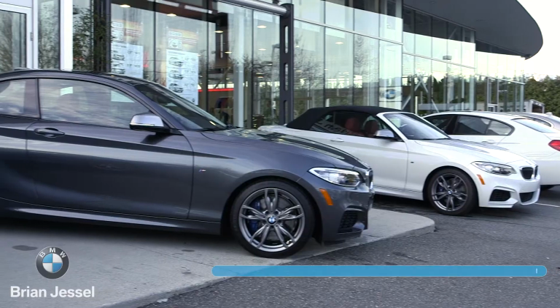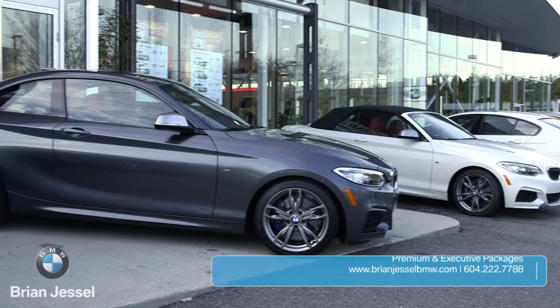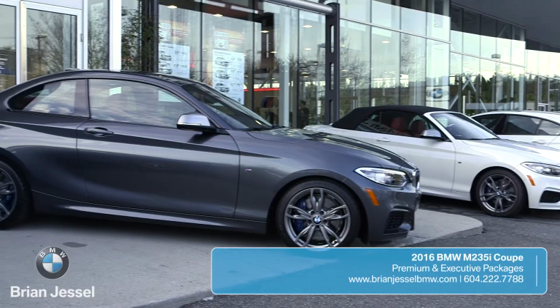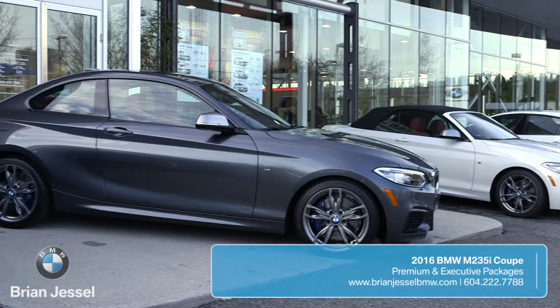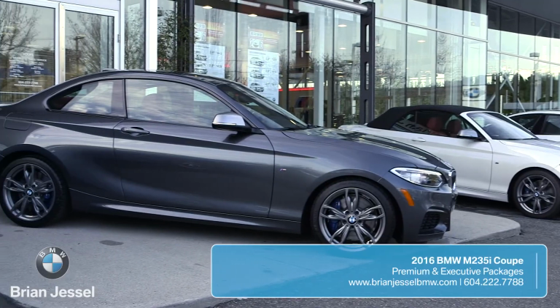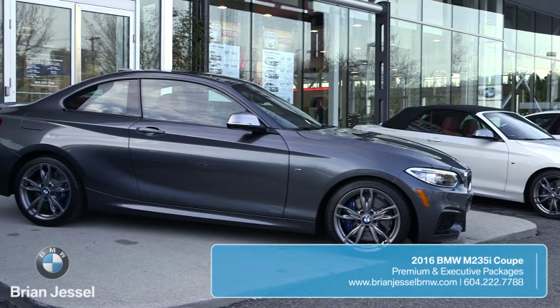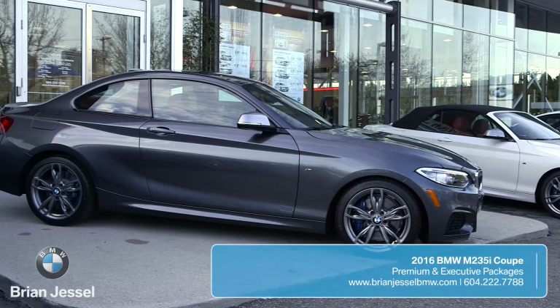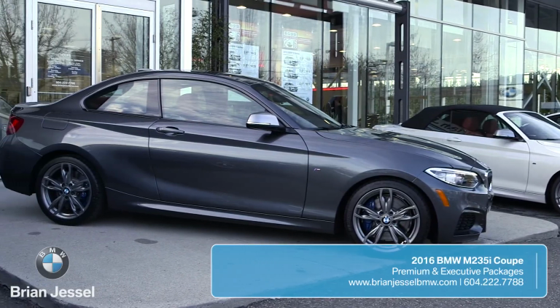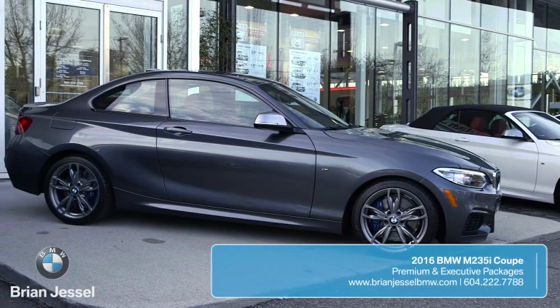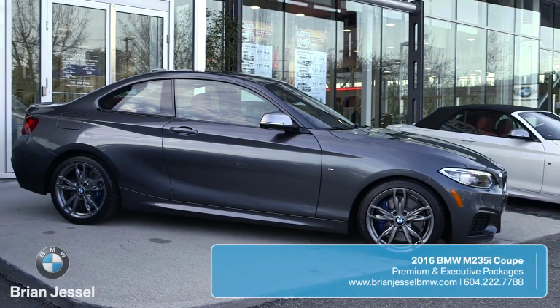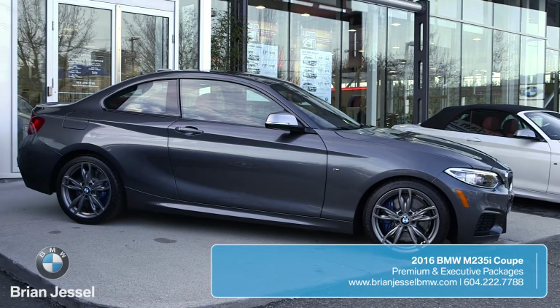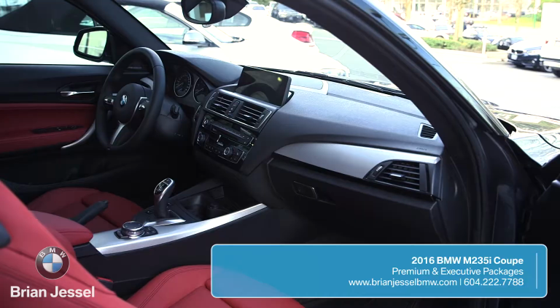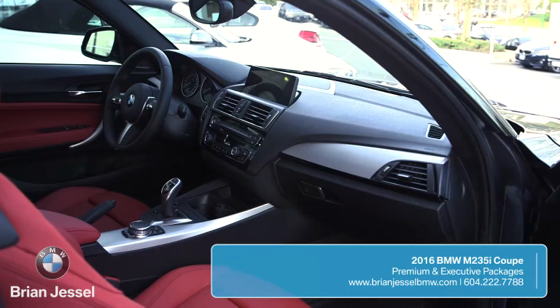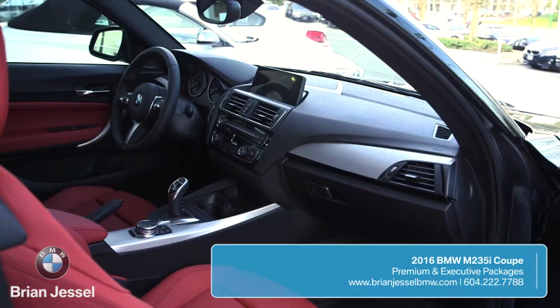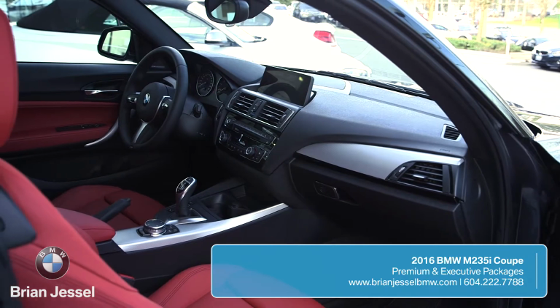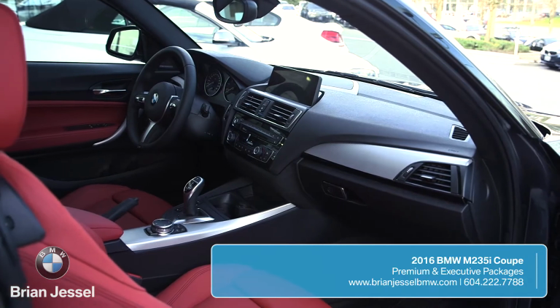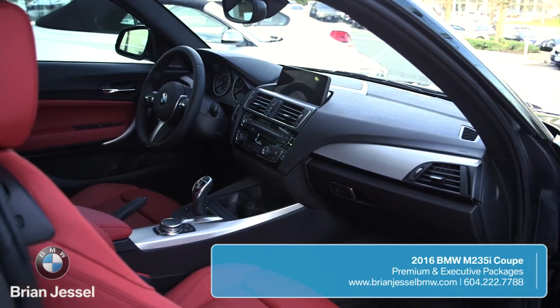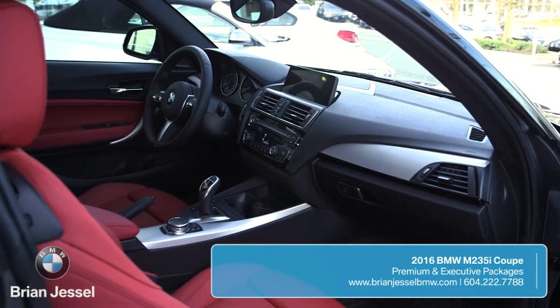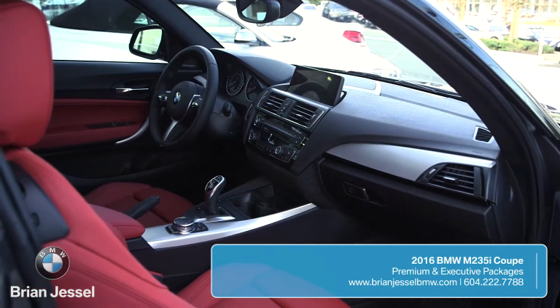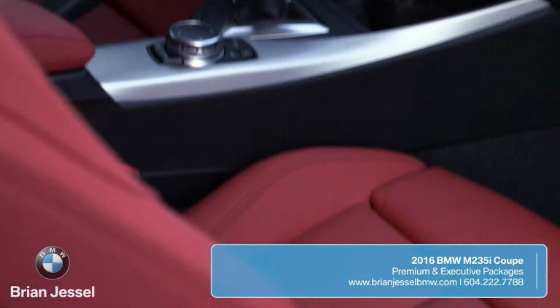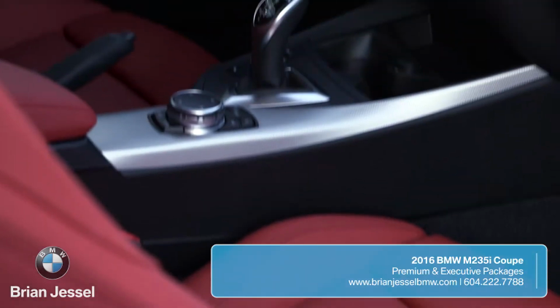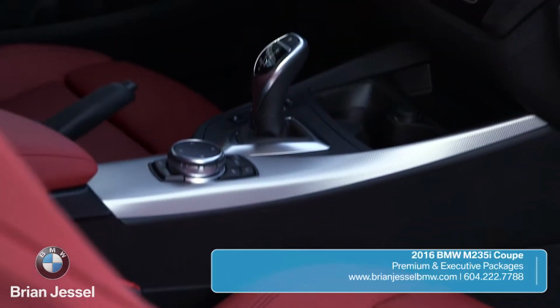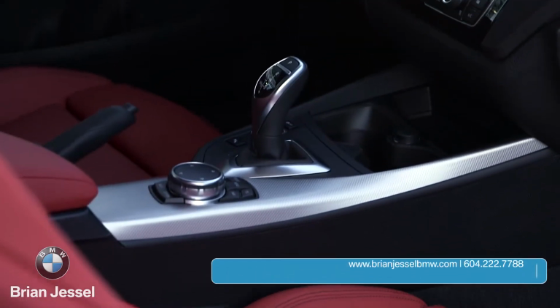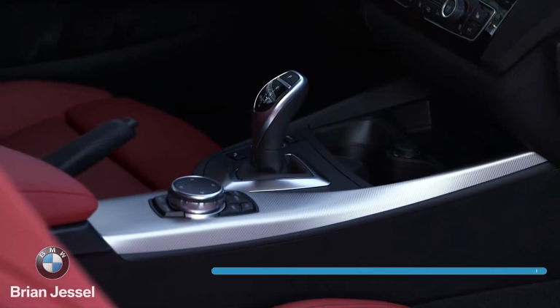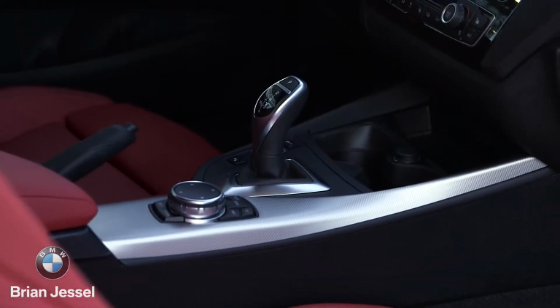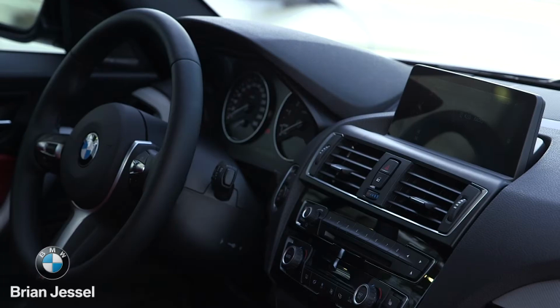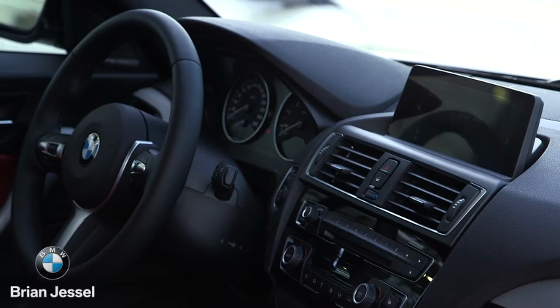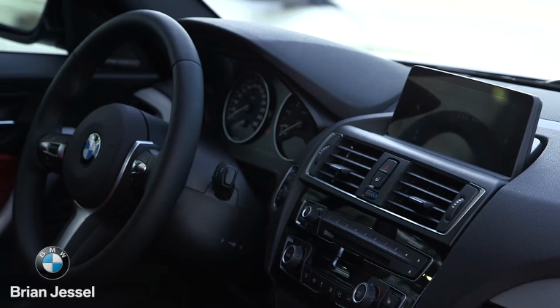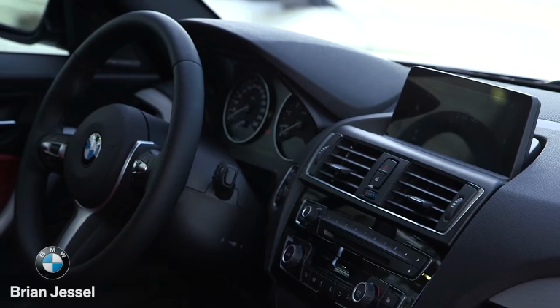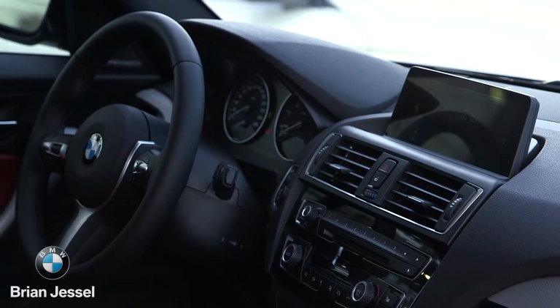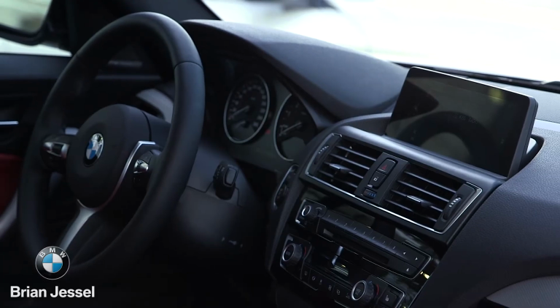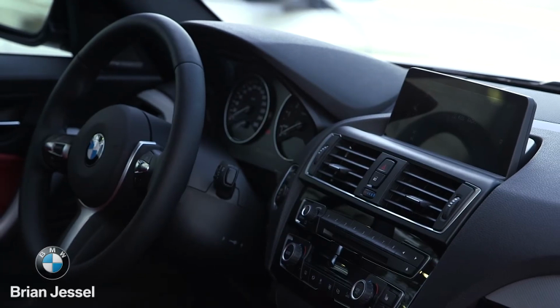The standard equipment on the 2016 M235 is leather, sunroof, heated seats, electric seats, Bluetooth and navigation.